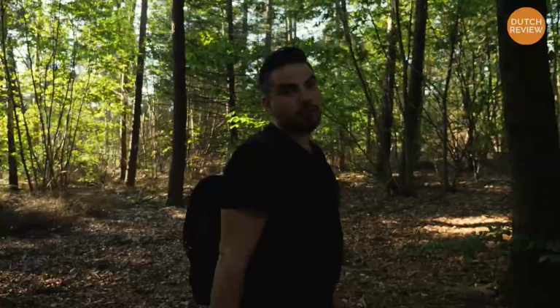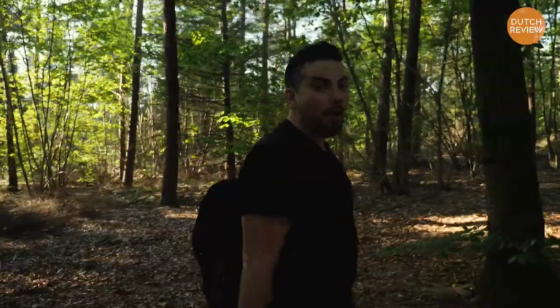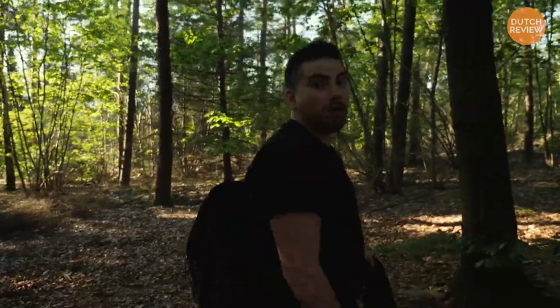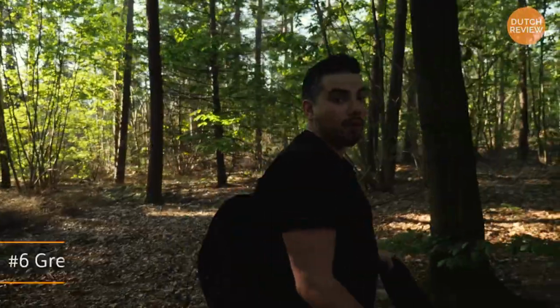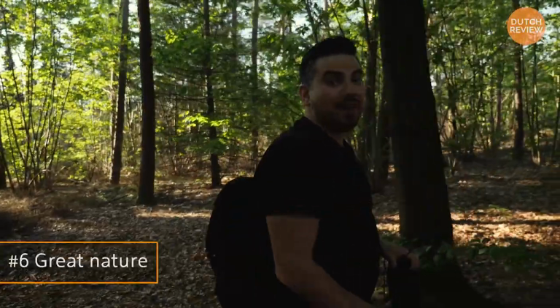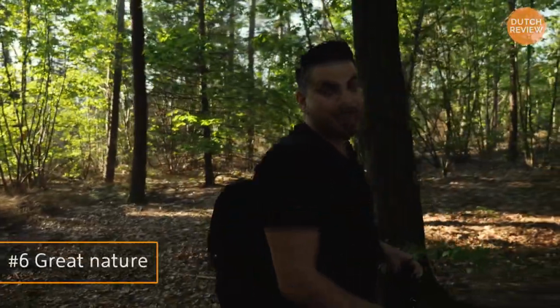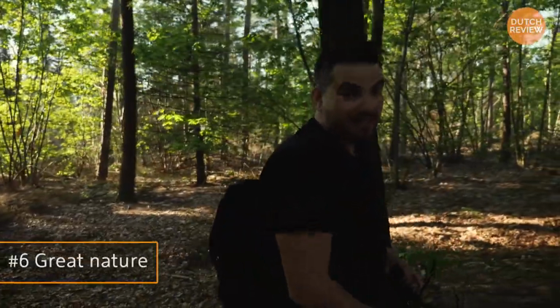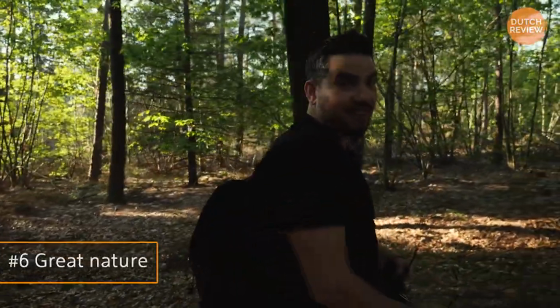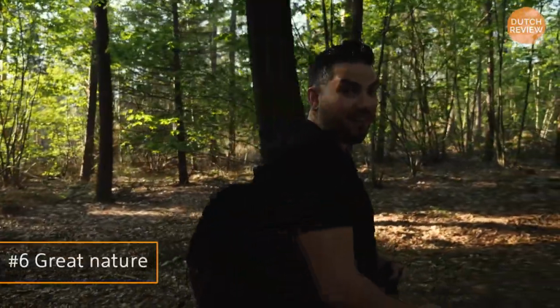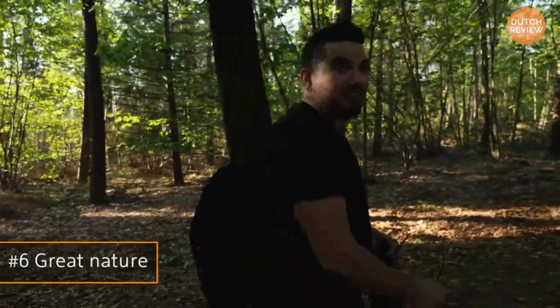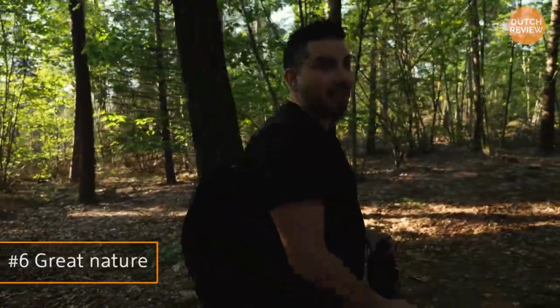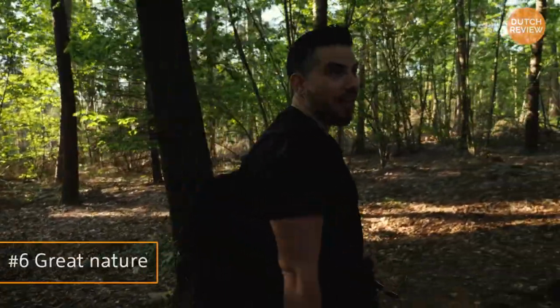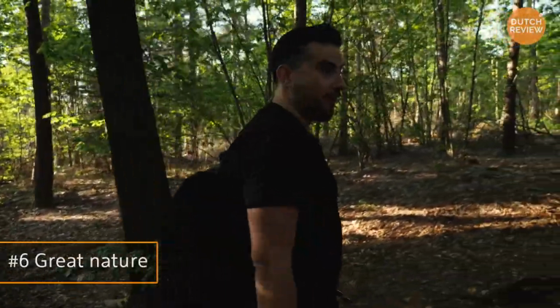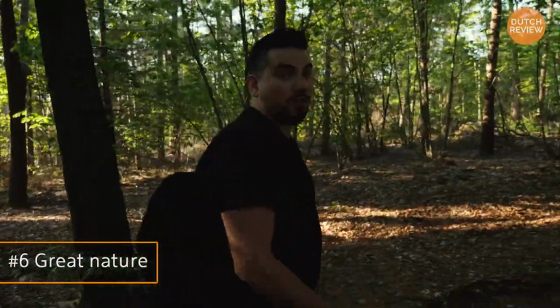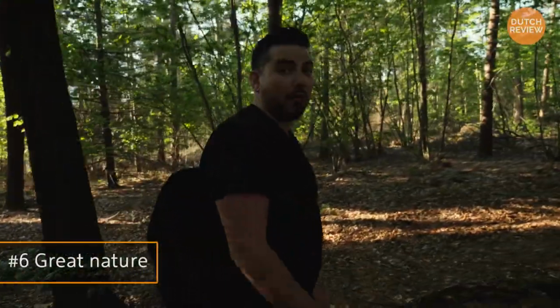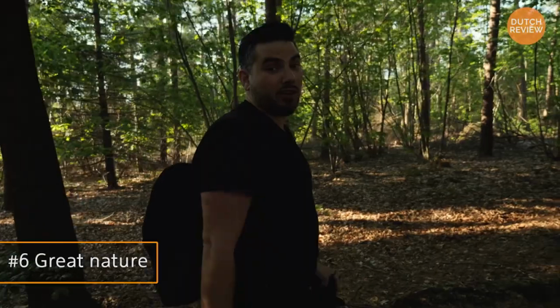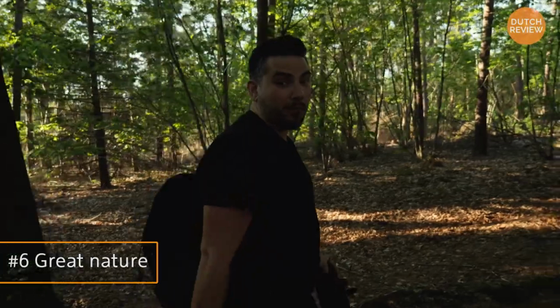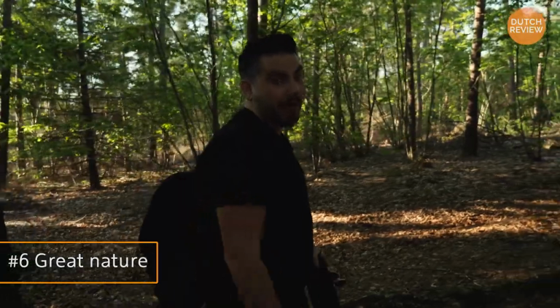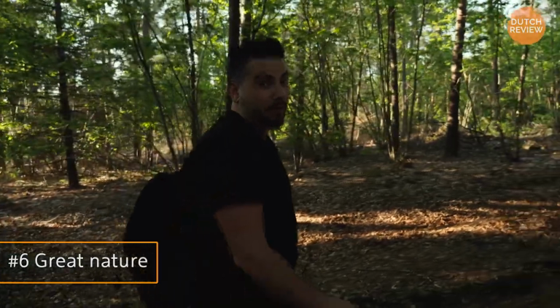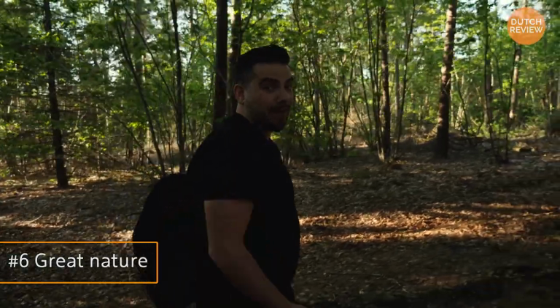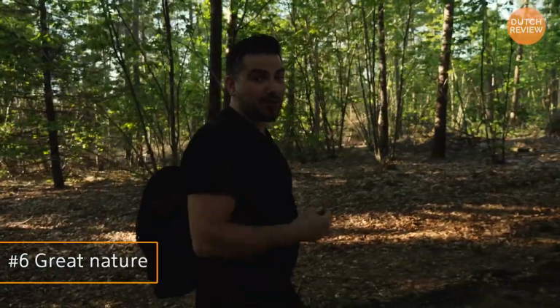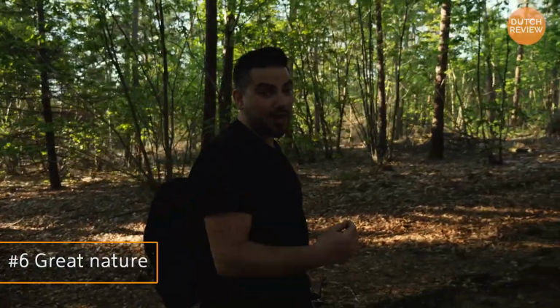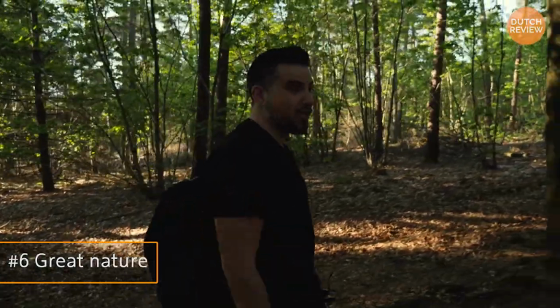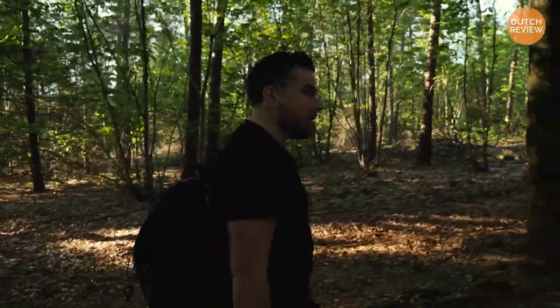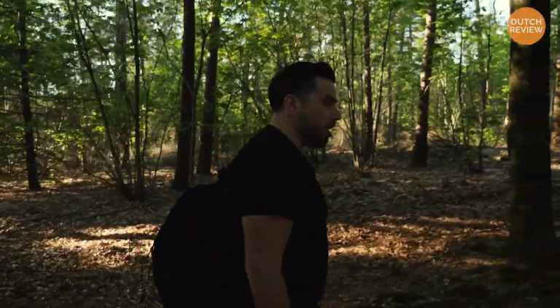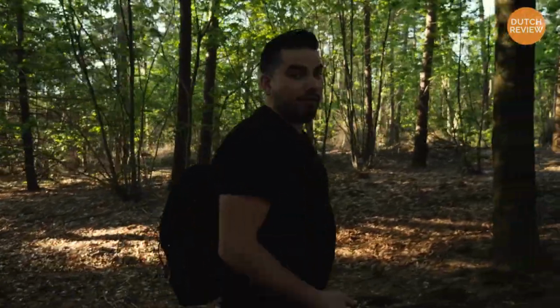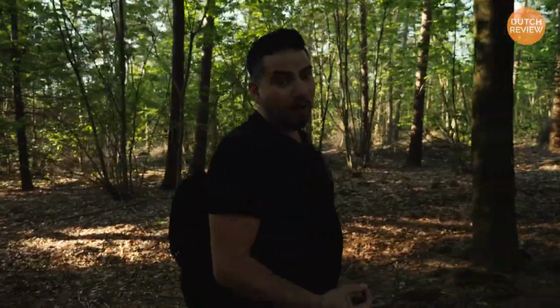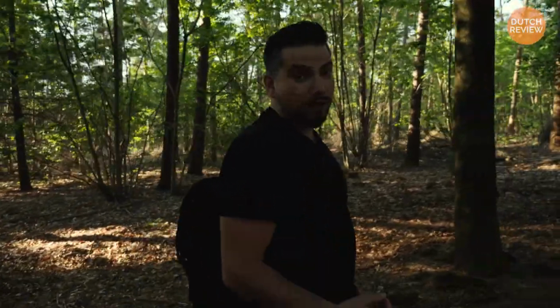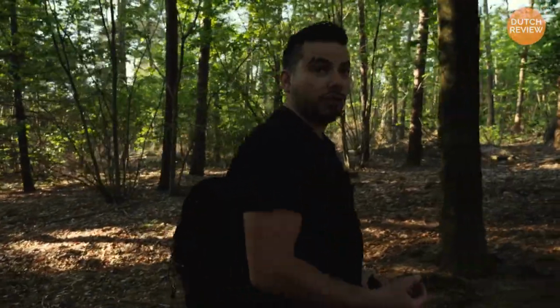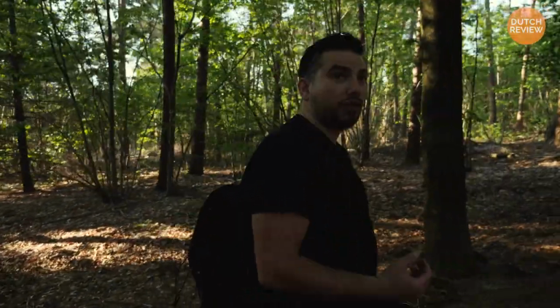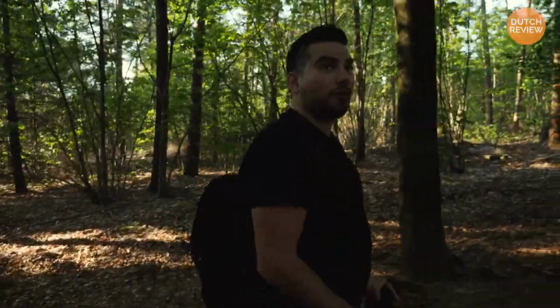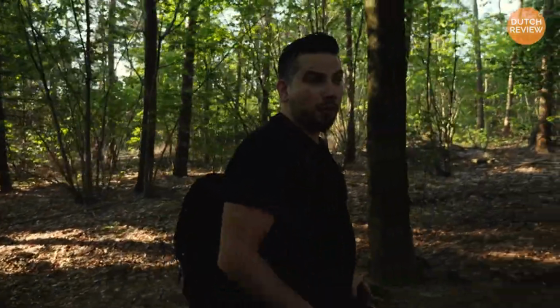Tilburg is one of the greenest cities in the Netherlands, and its surroundings are packed with great nature sights. Now we're in the Star Forest.